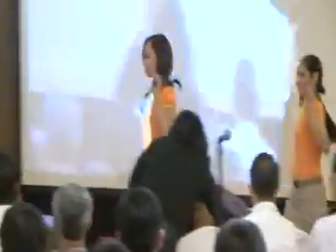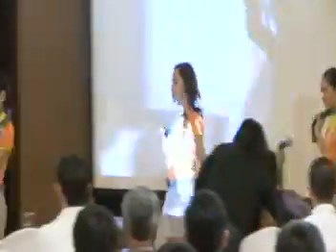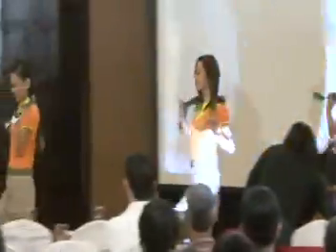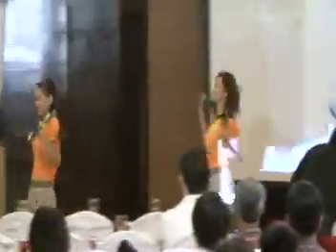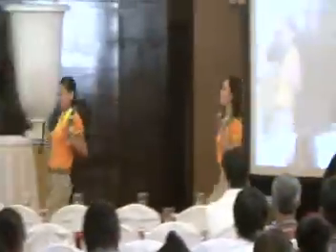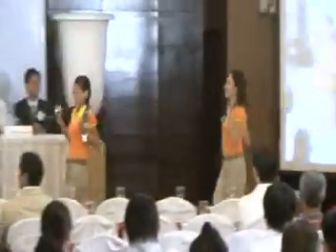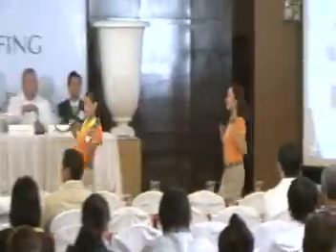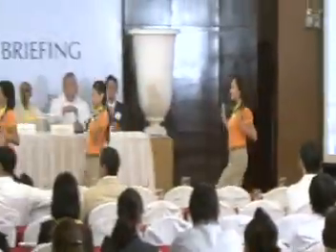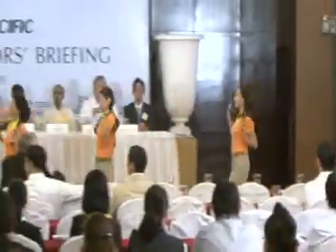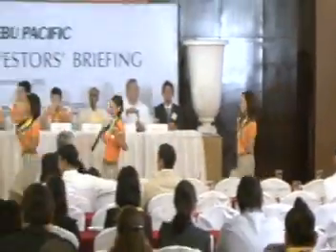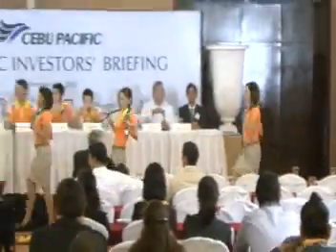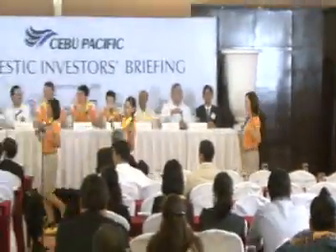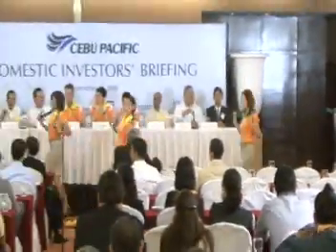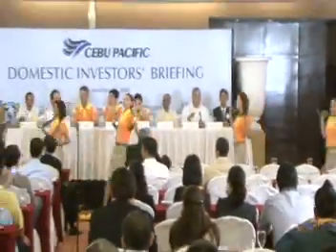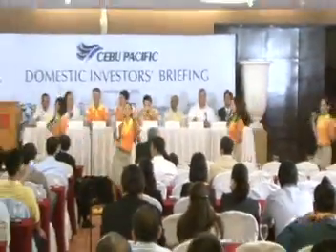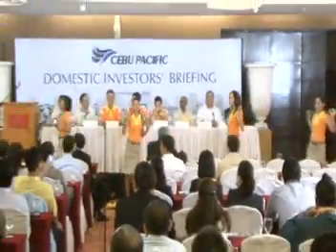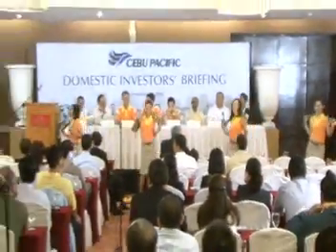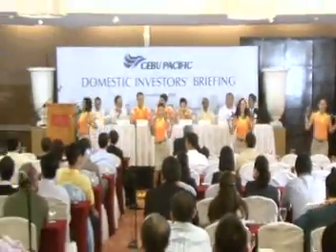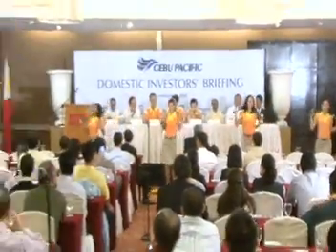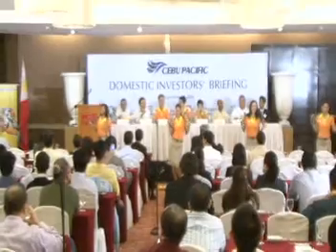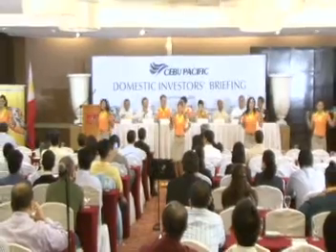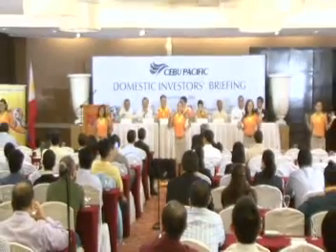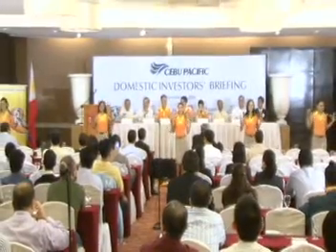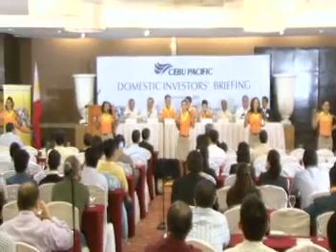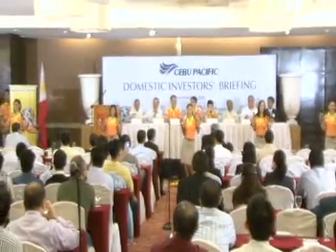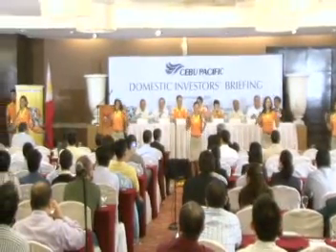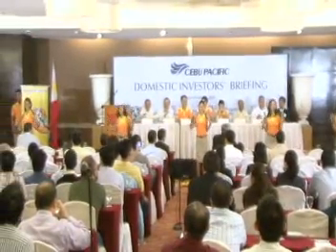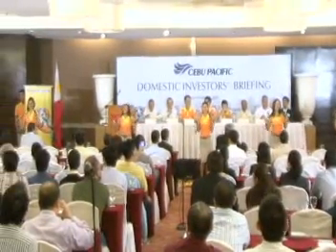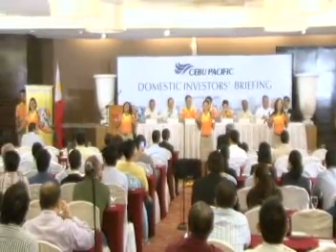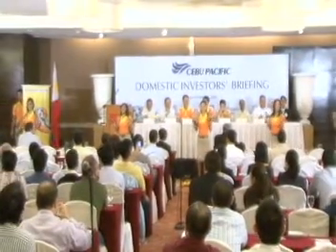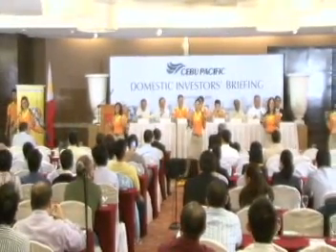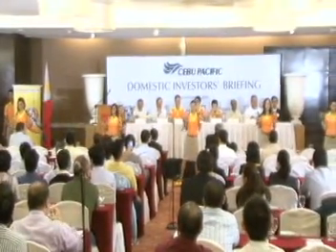Ladies and gentlemen, give your attention to the cabin crew who will demonstrate the safety features on this aircraft.